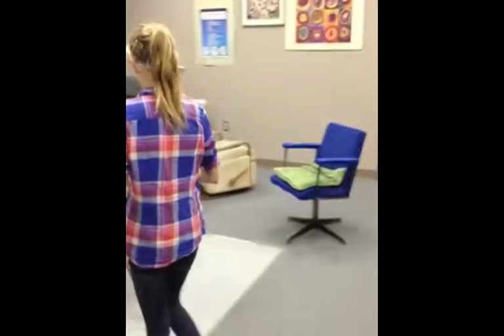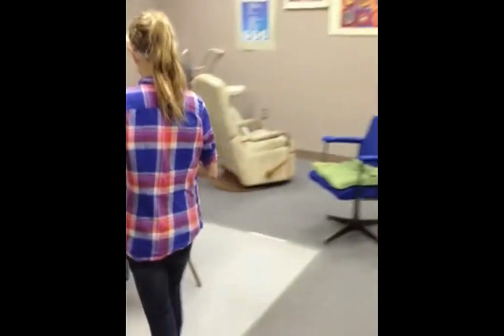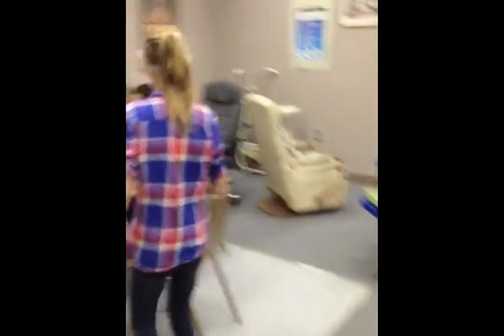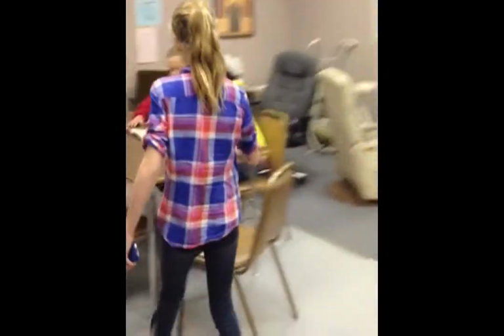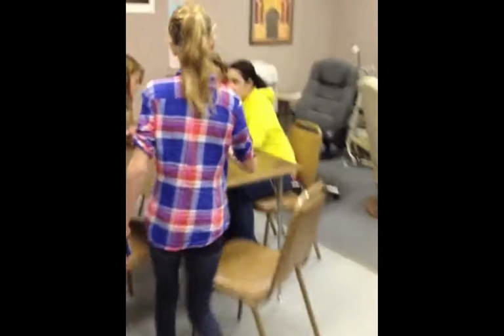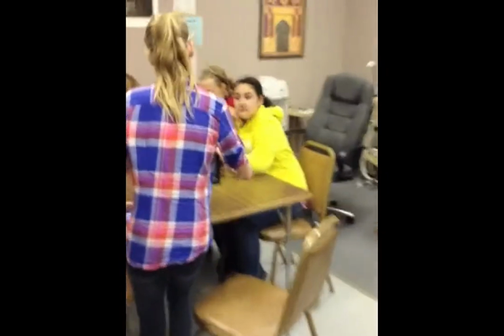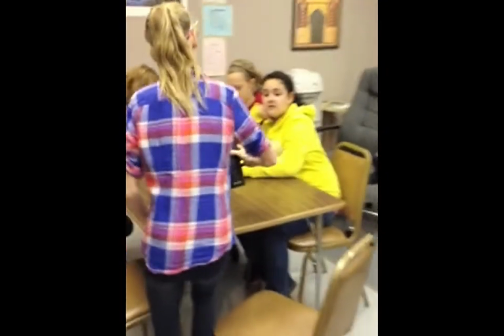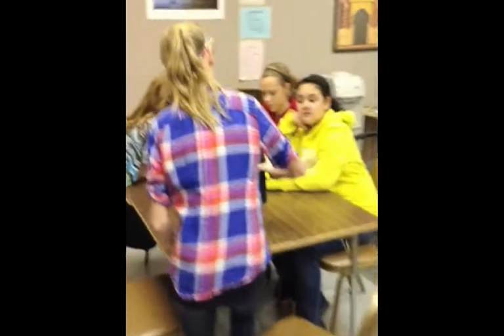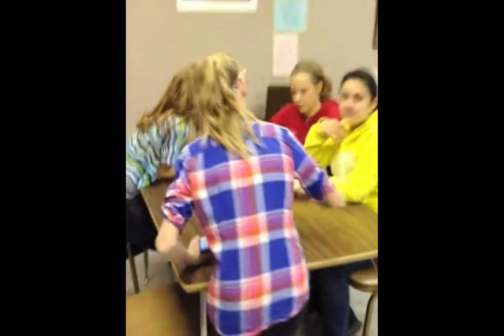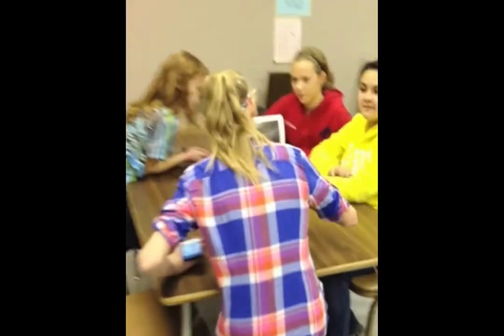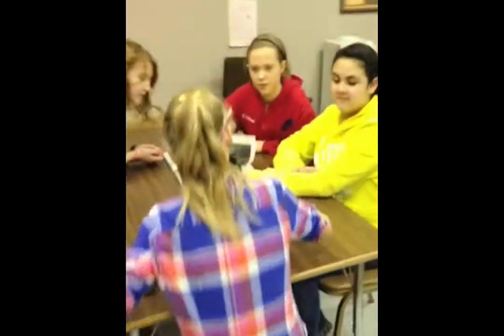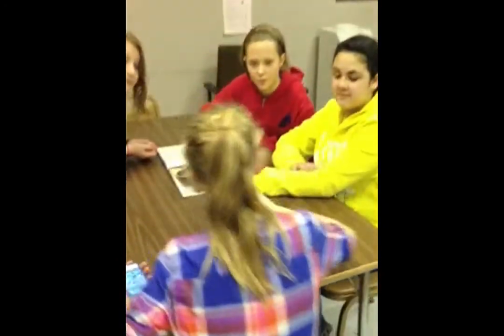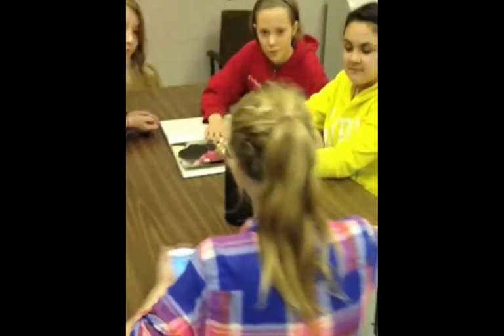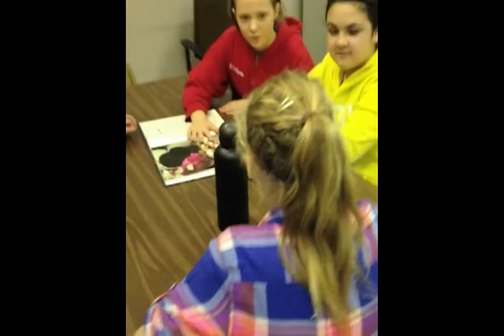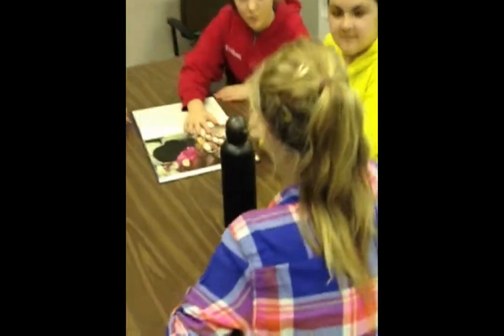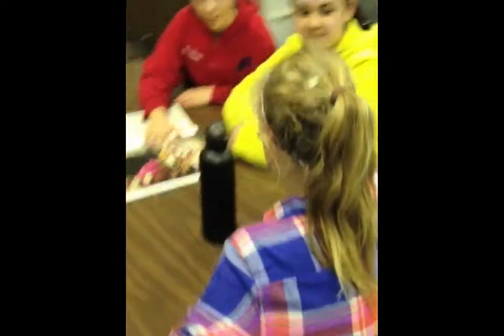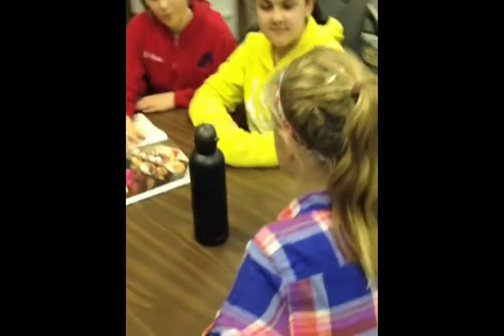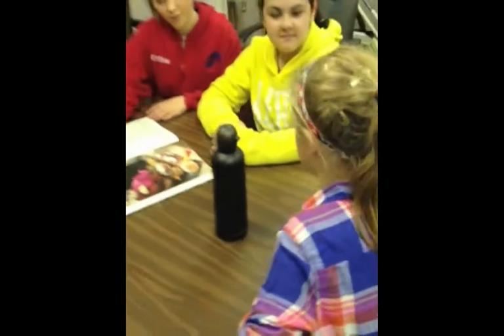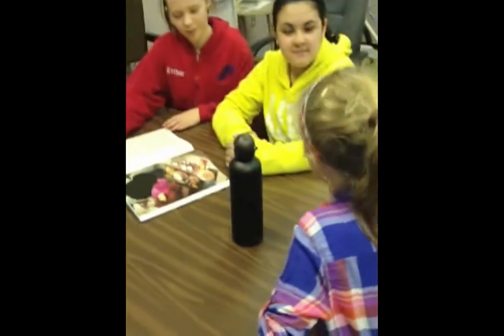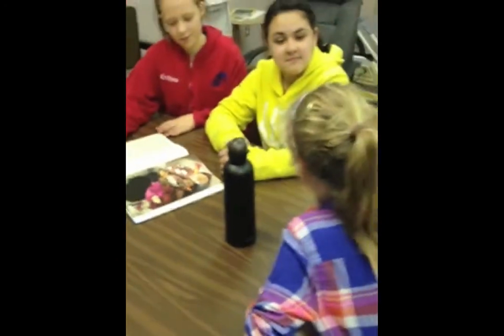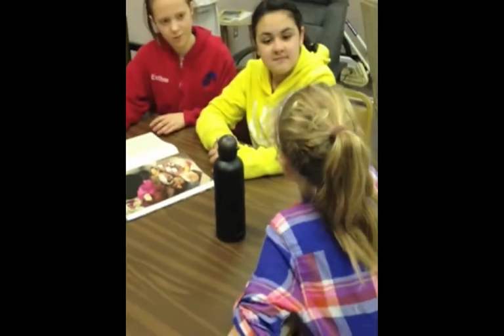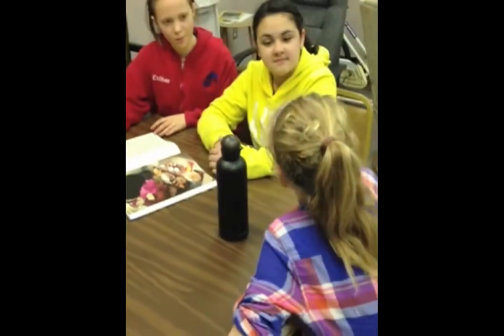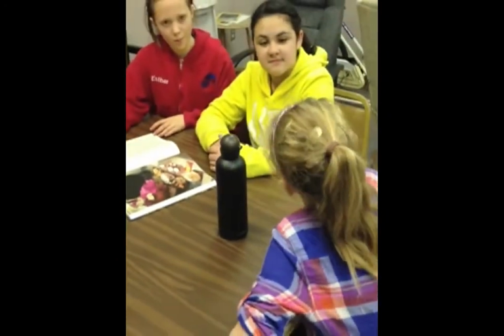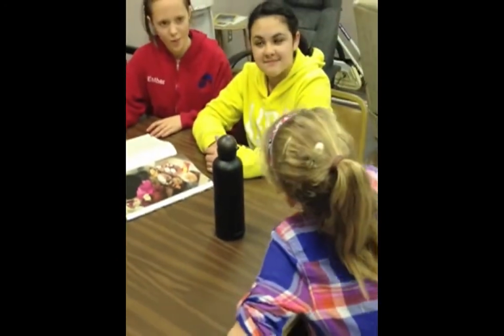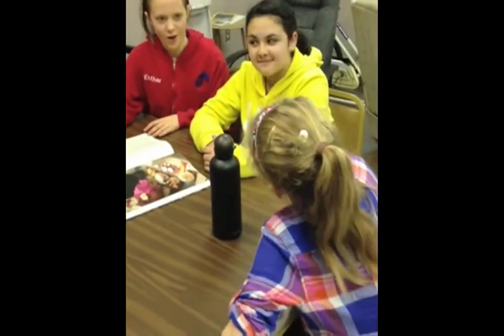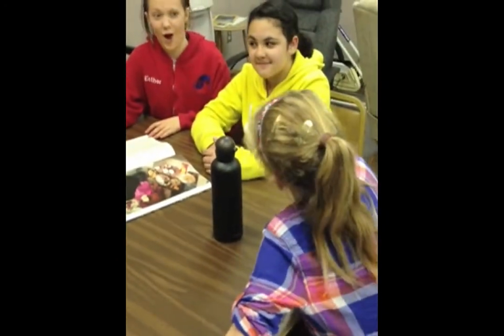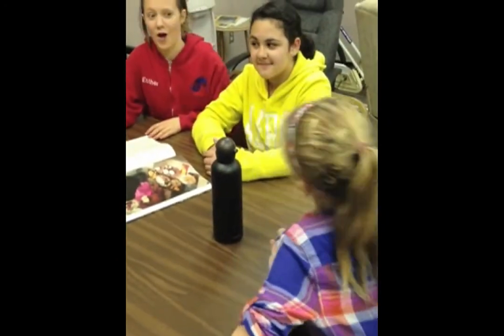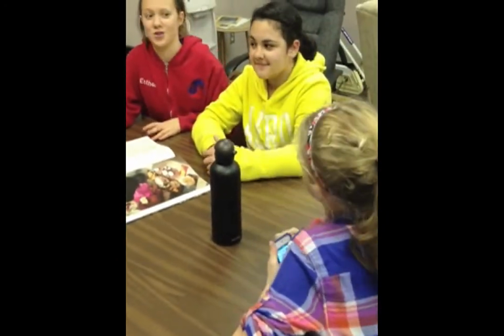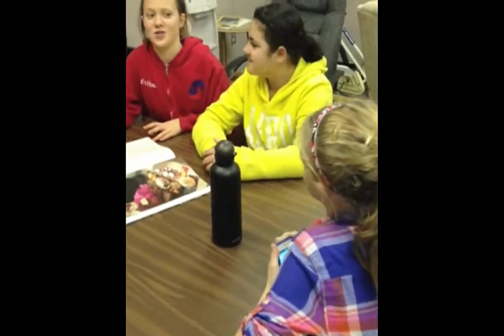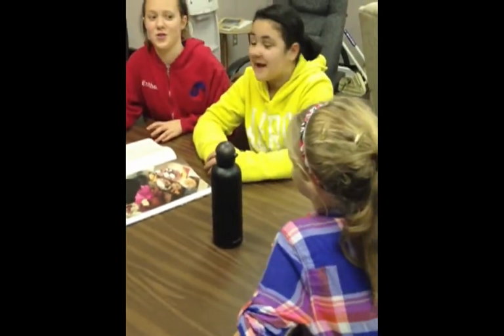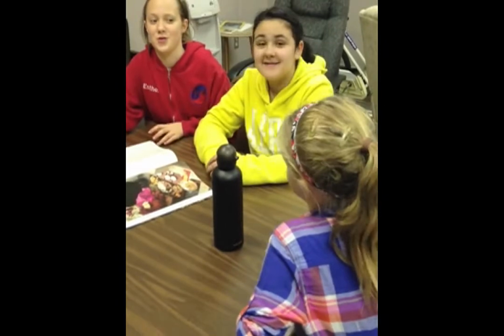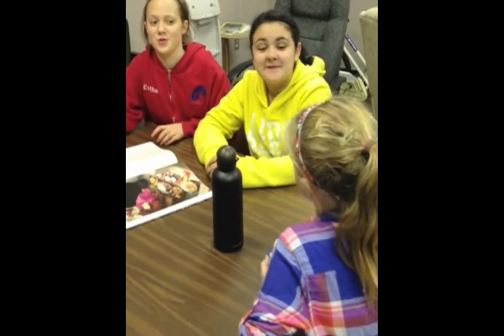Hey guys, eco-lab told me to get this metal water bottle. It's more eco-safe. Awesome. That's cool.